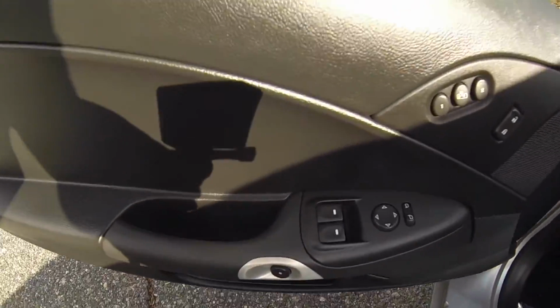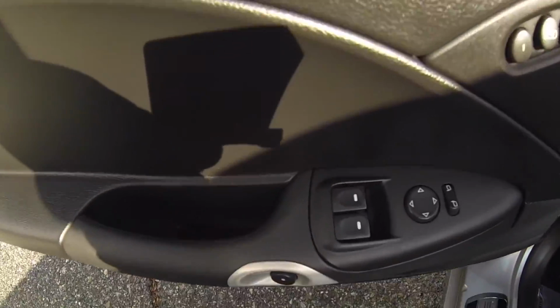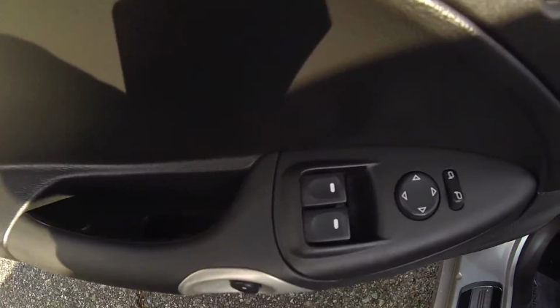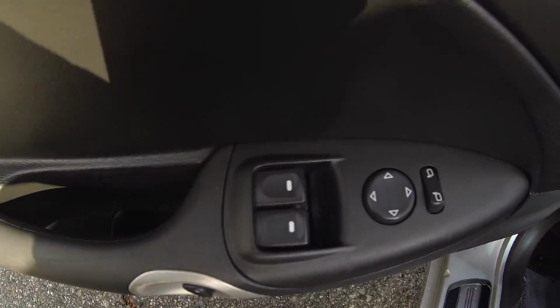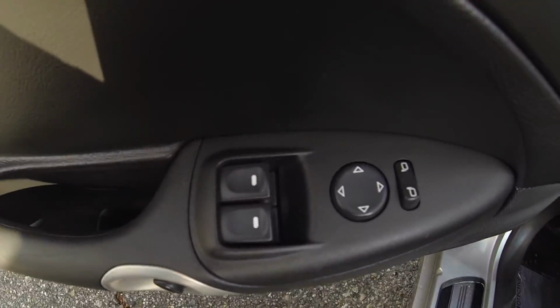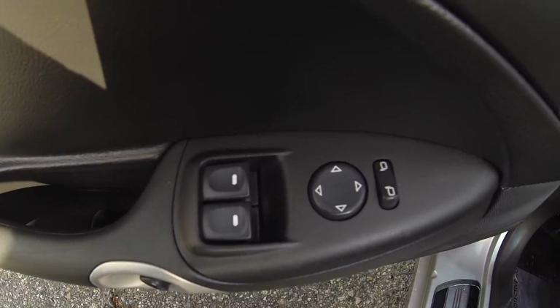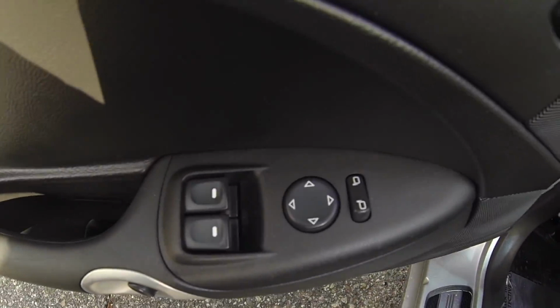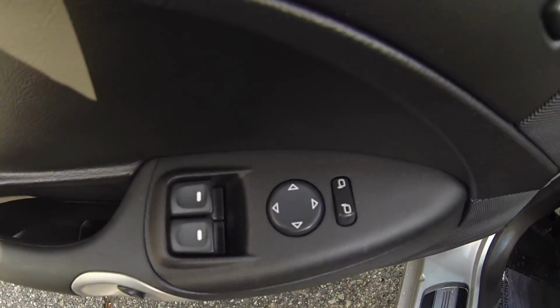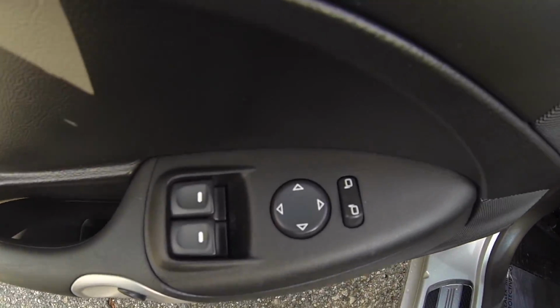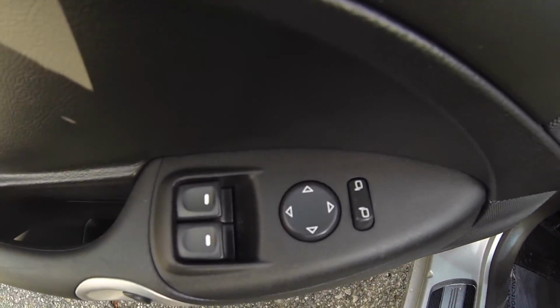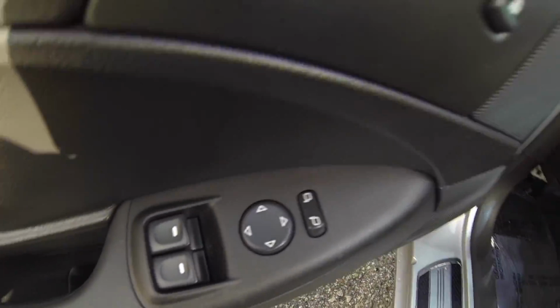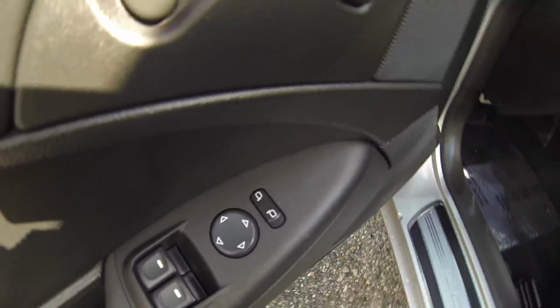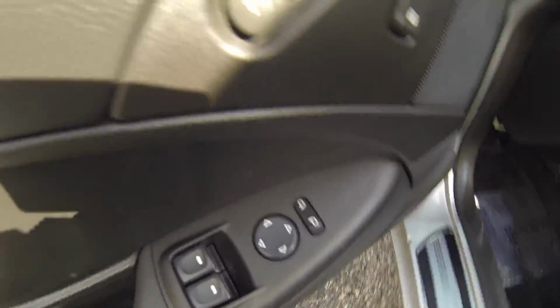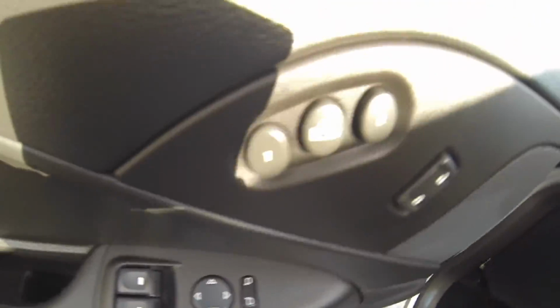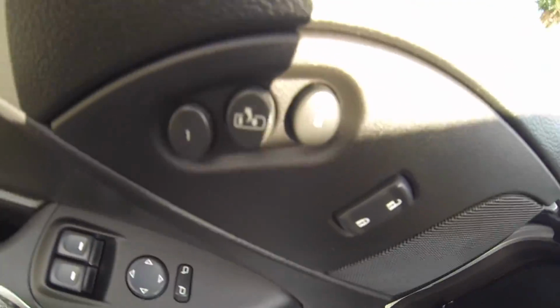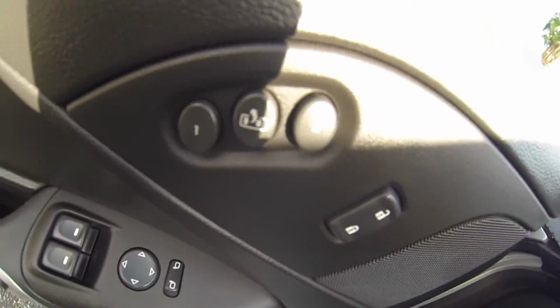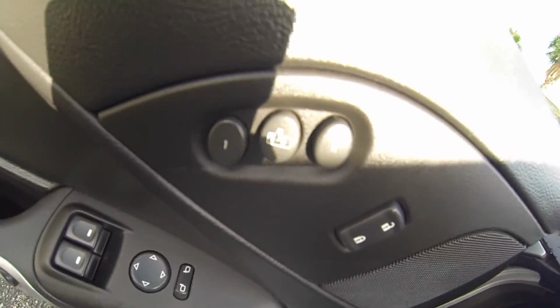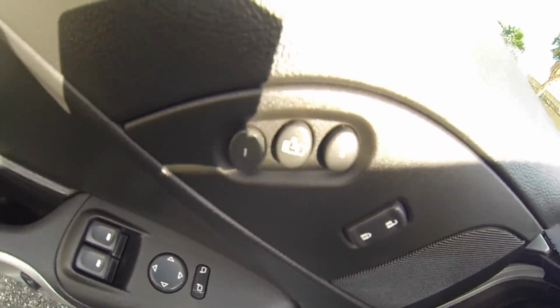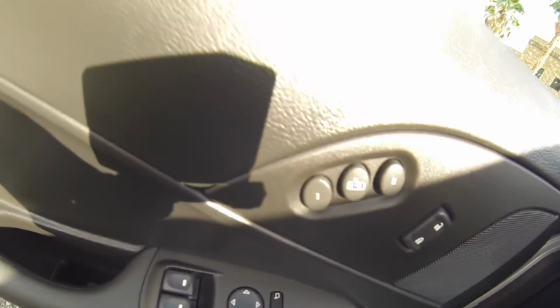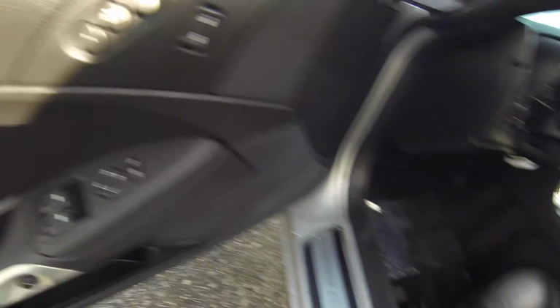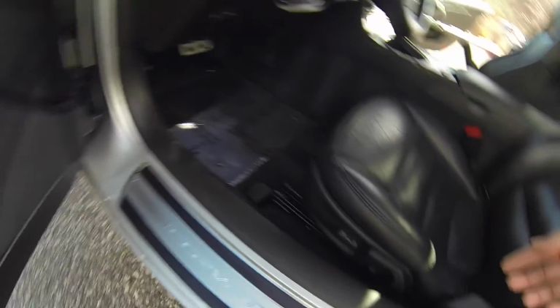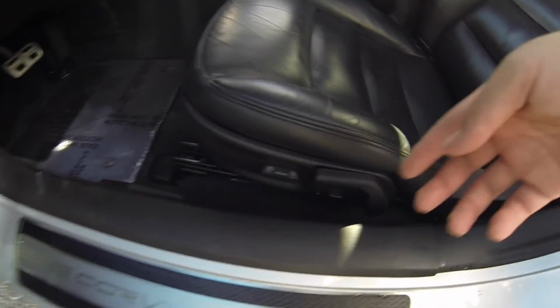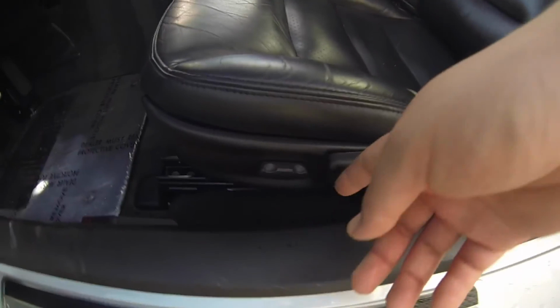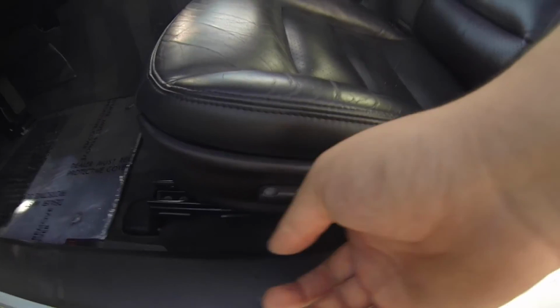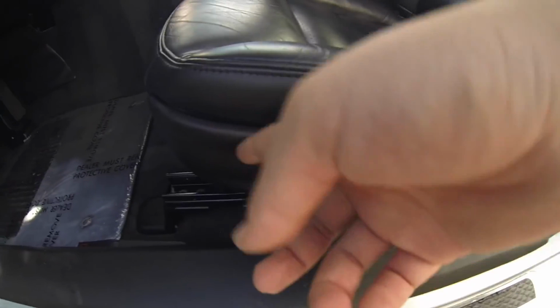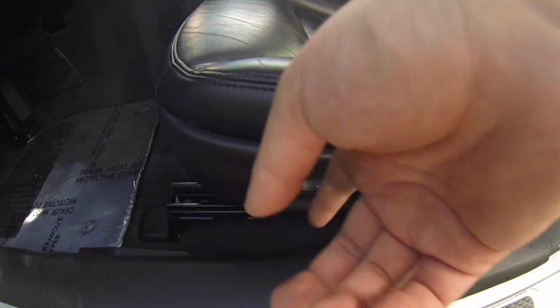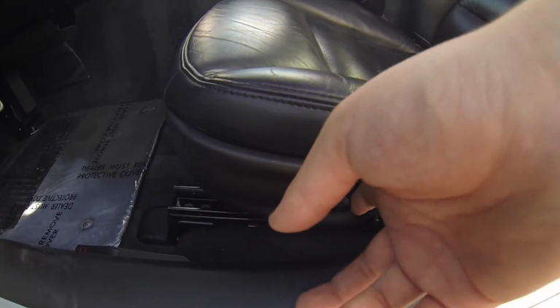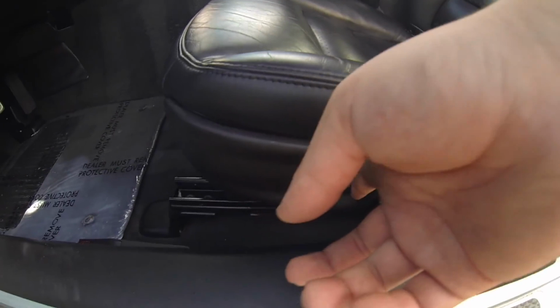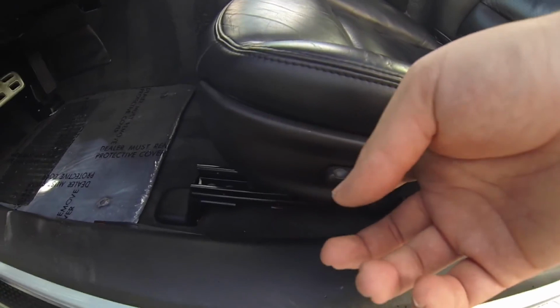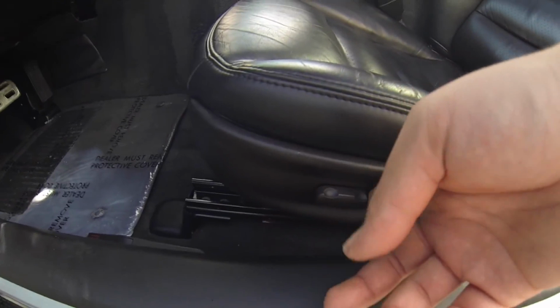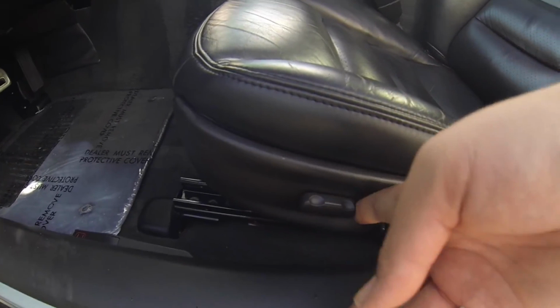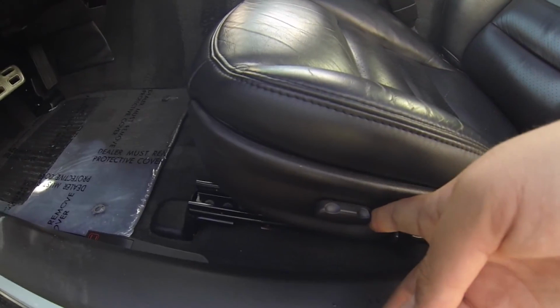Powered windows, powered mirrors, memory driver's seat, powered driver's seat.